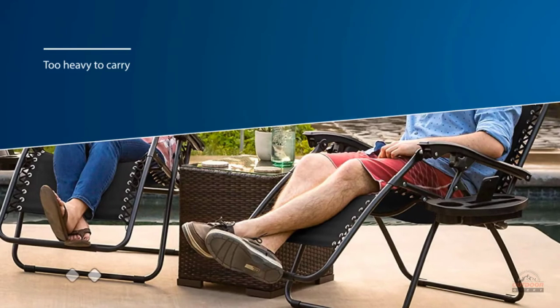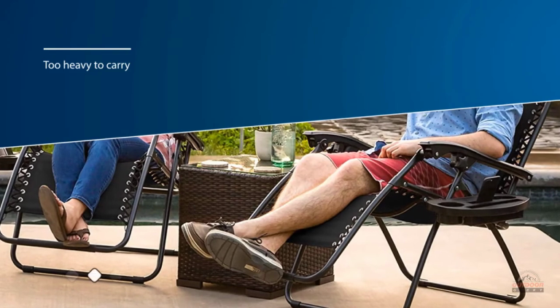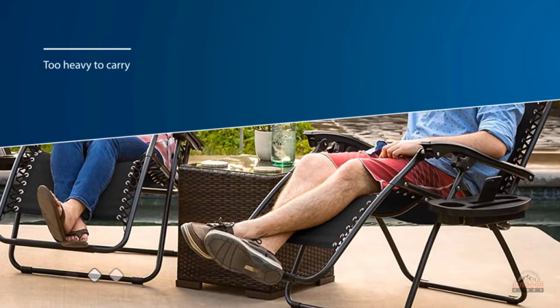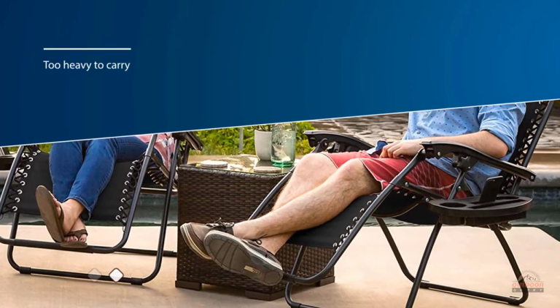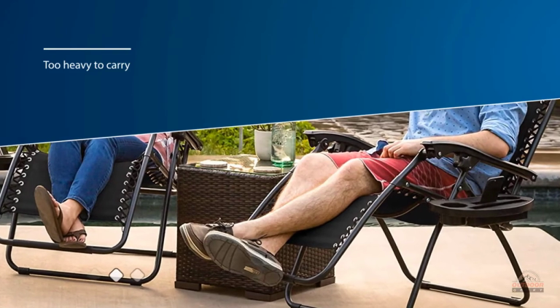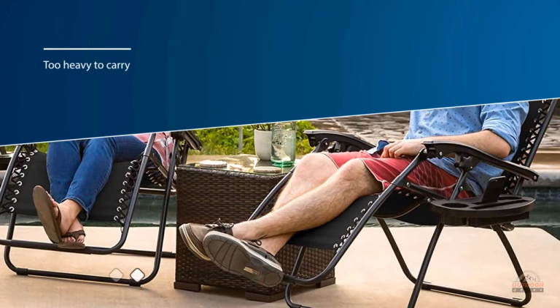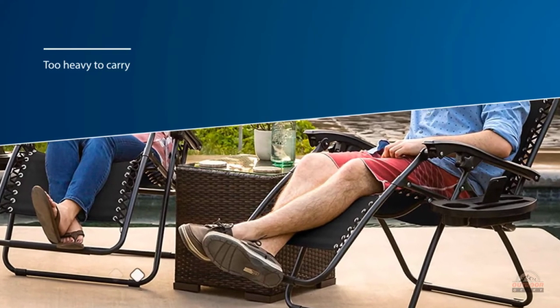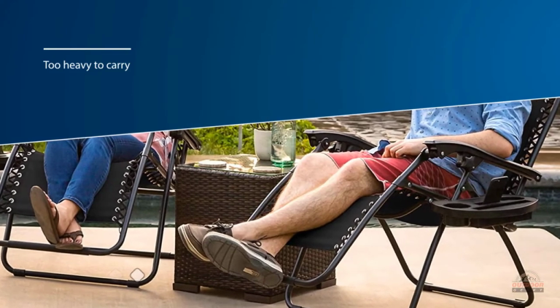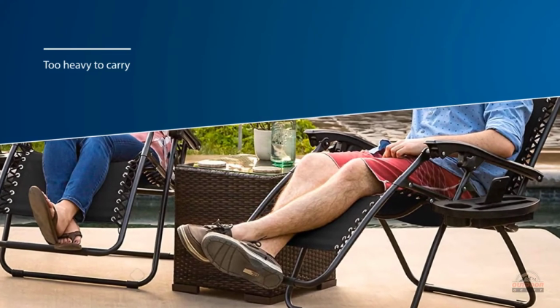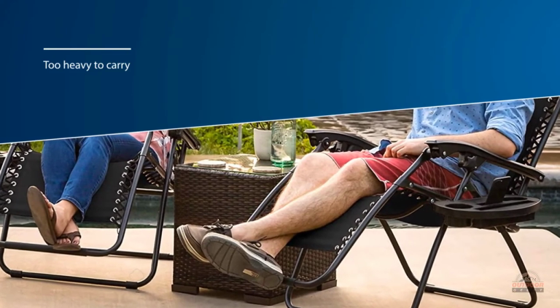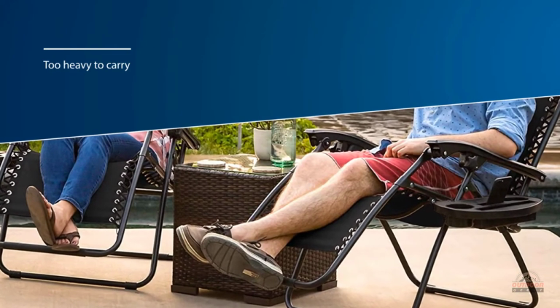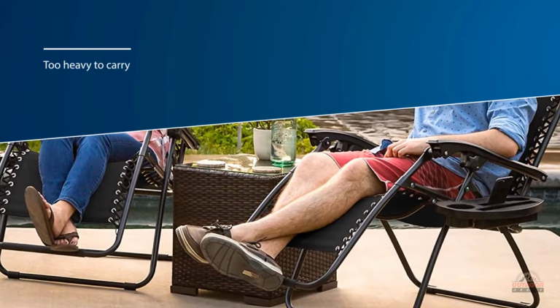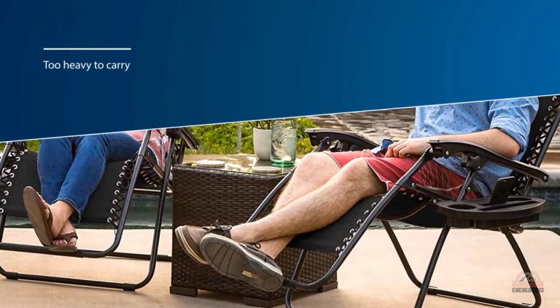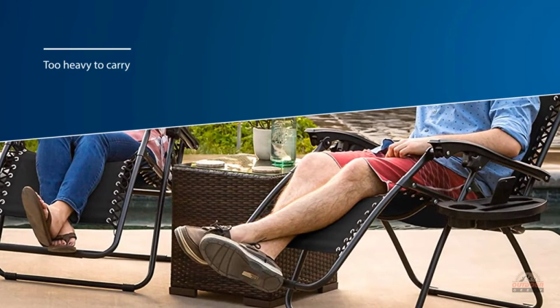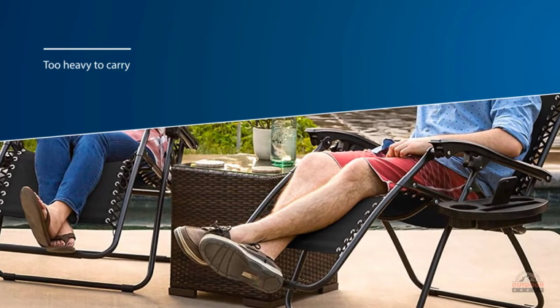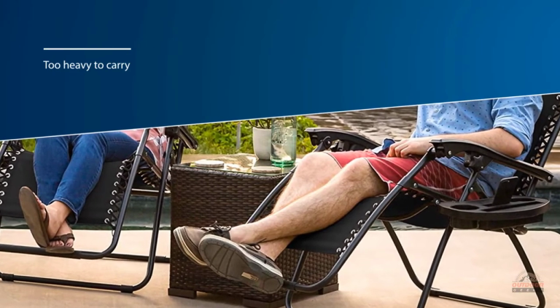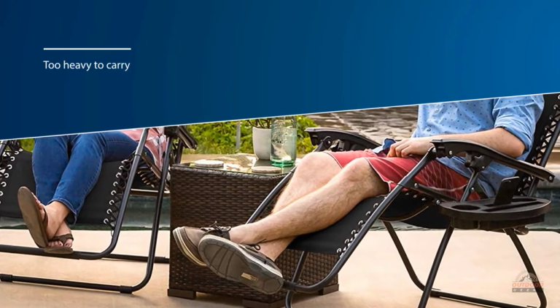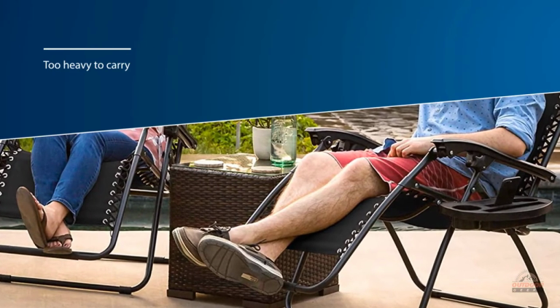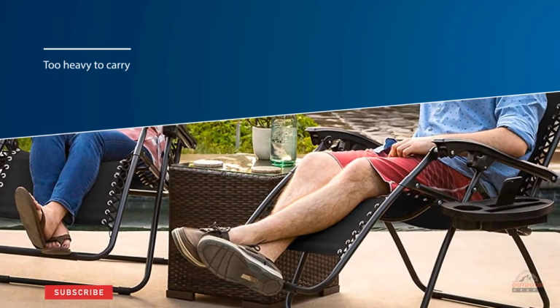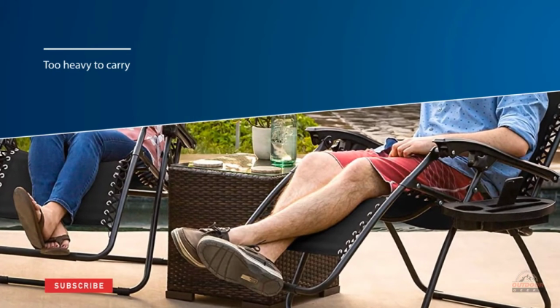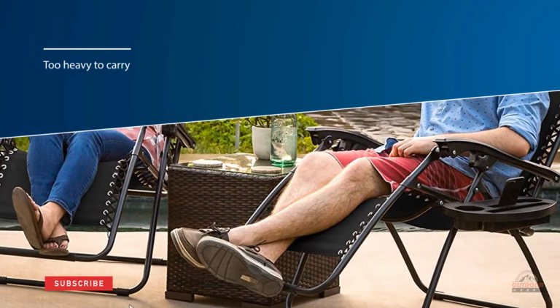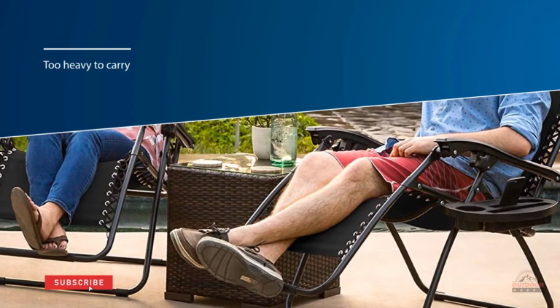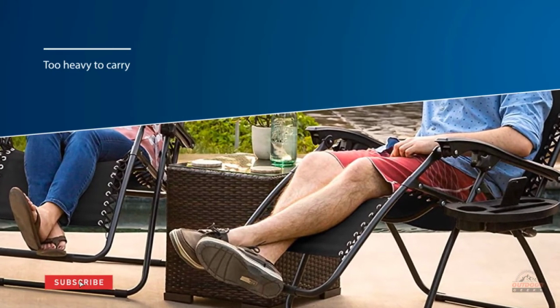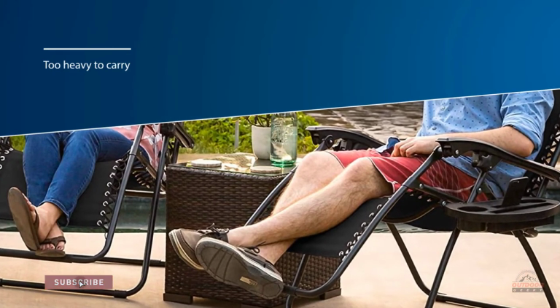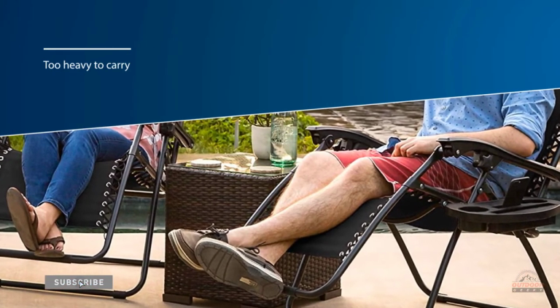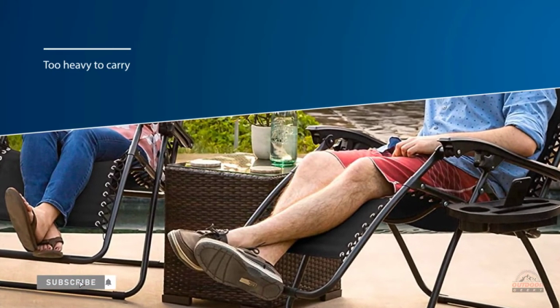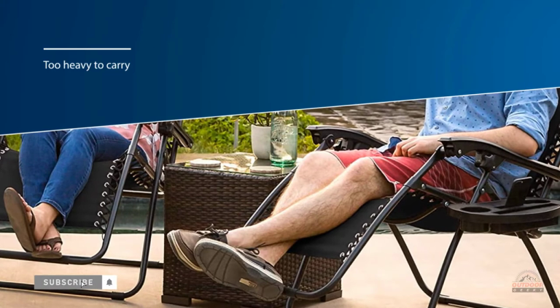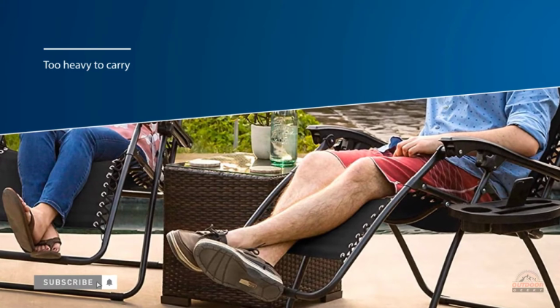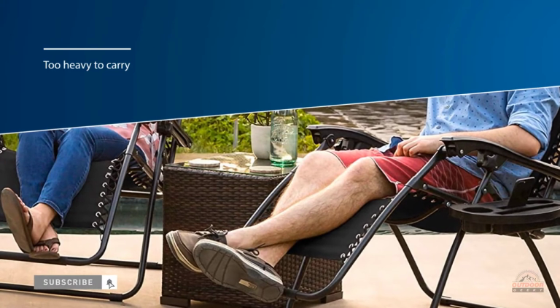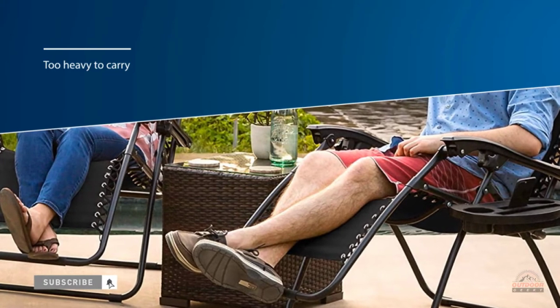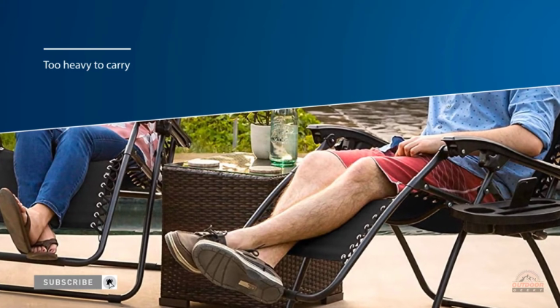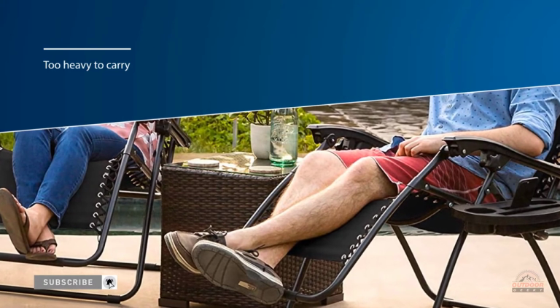If you don't mind that it's a bit heavy, the Zero Gravity is one of the best options on the market for camping or relaxing in the yard.